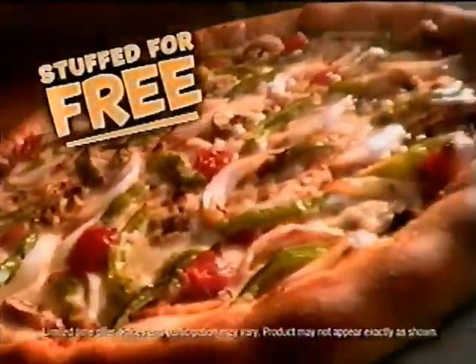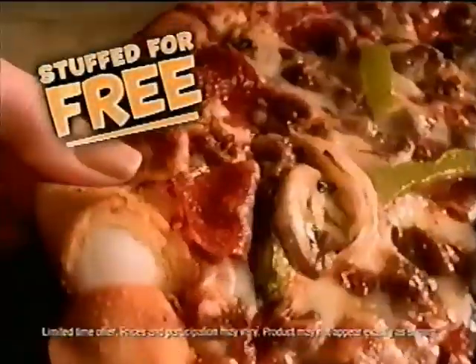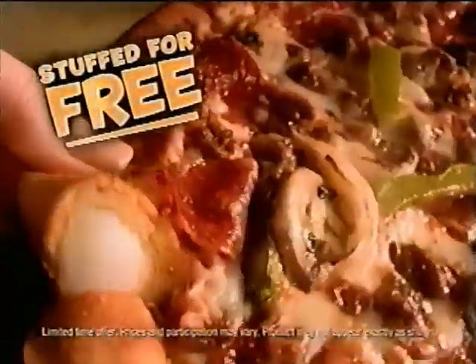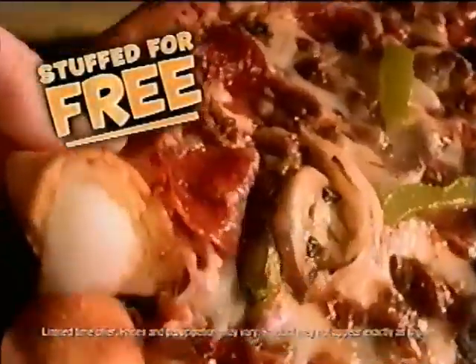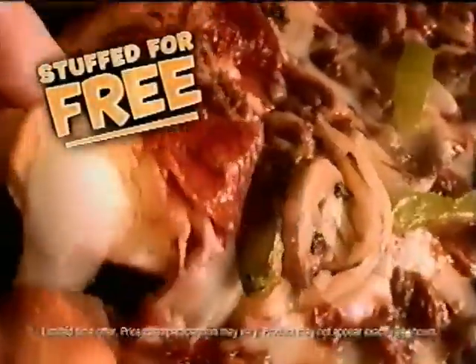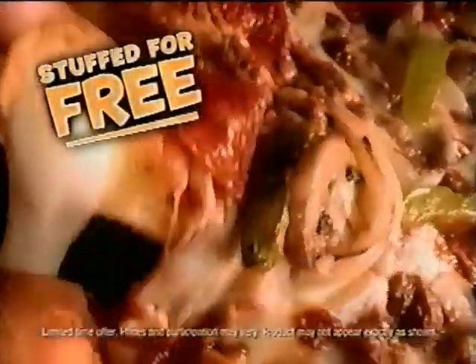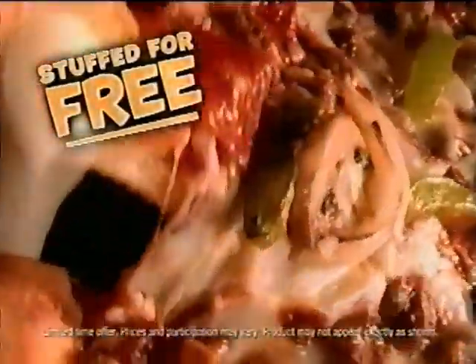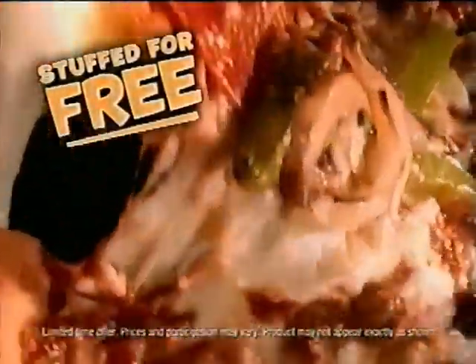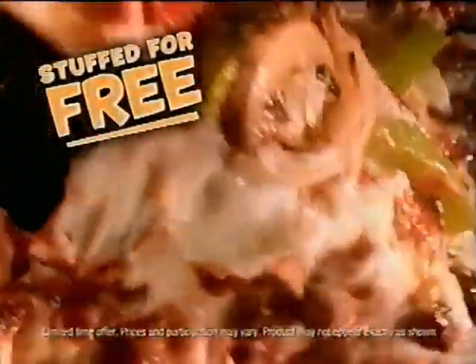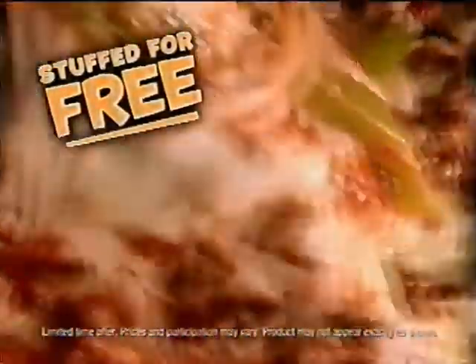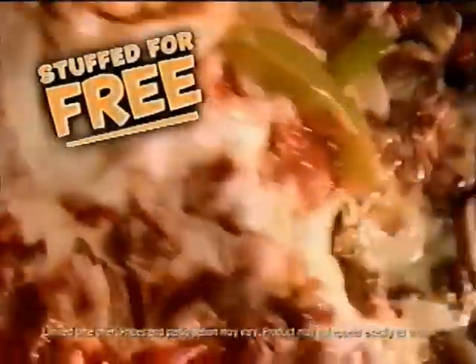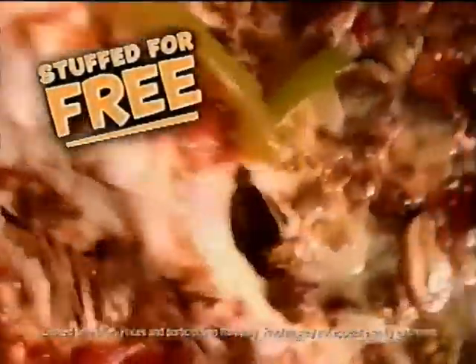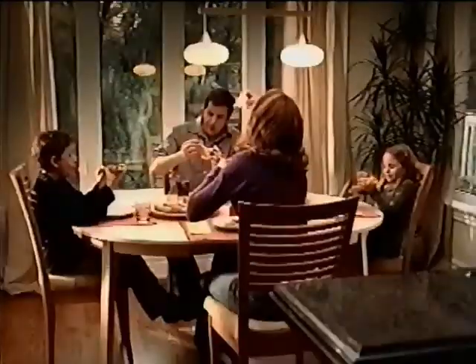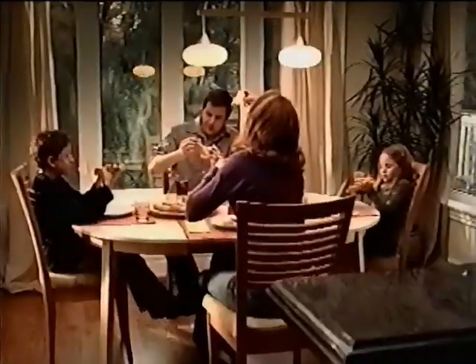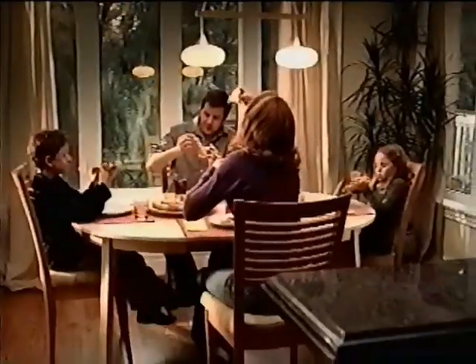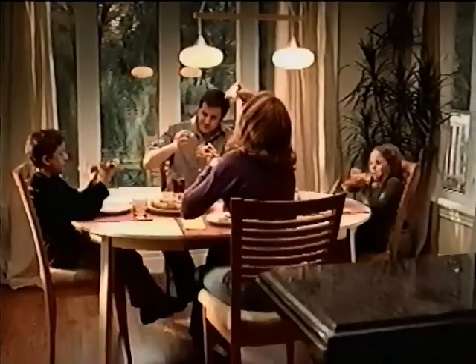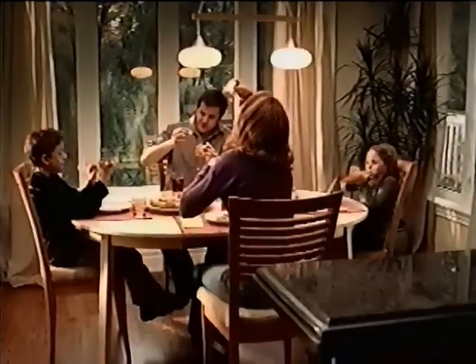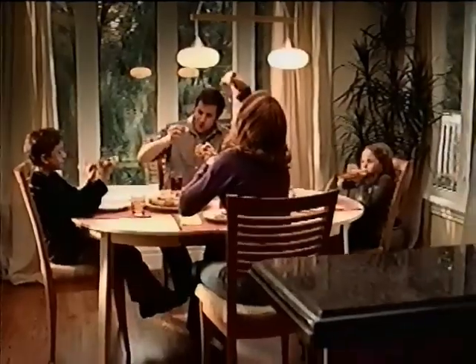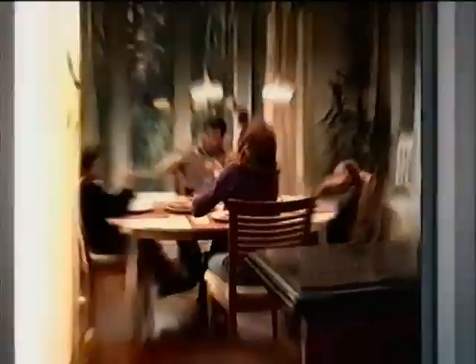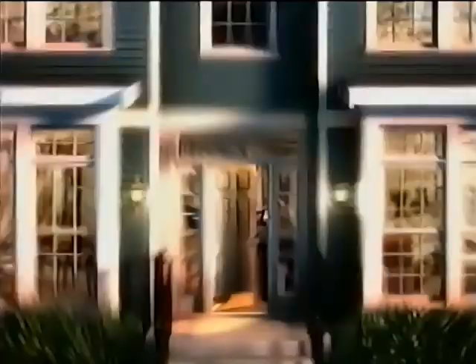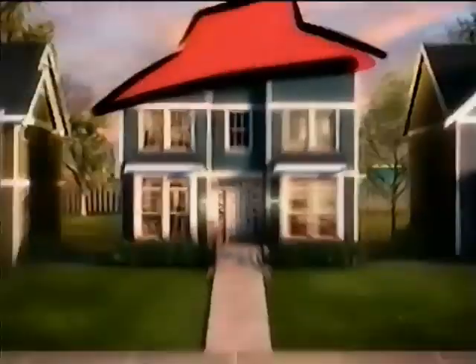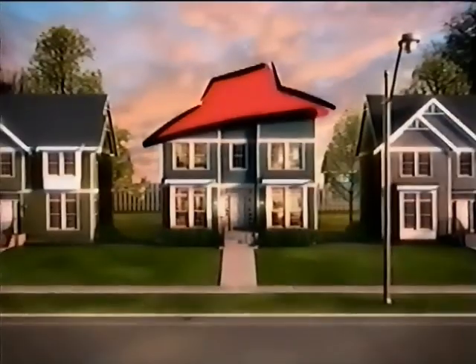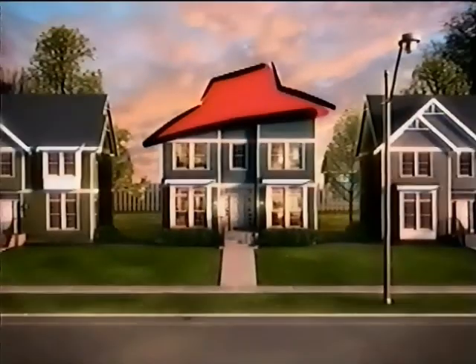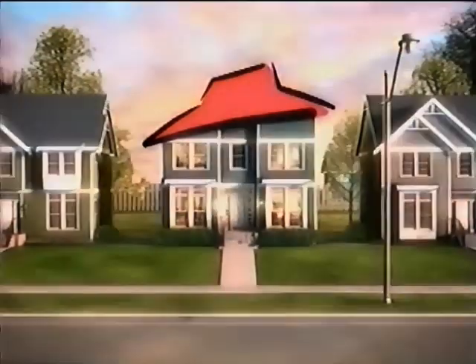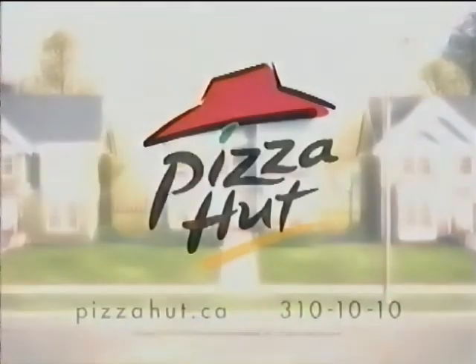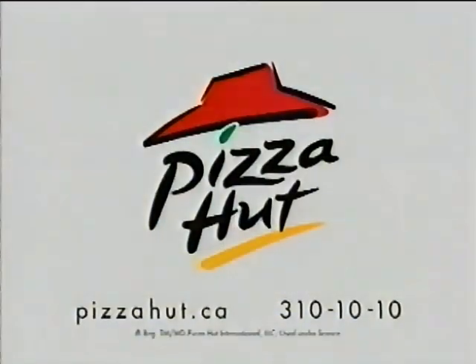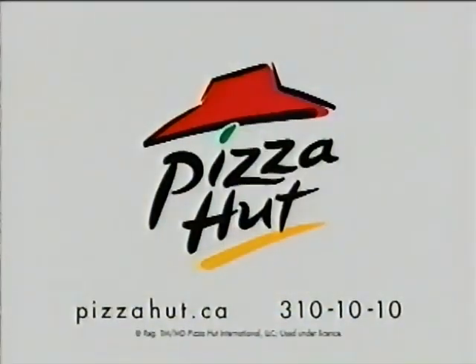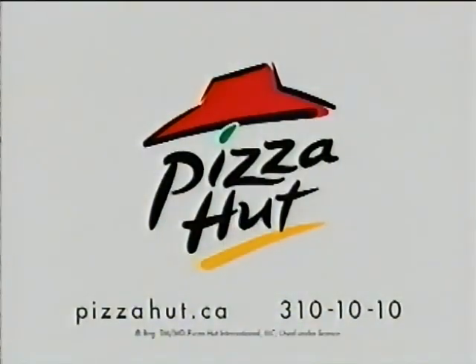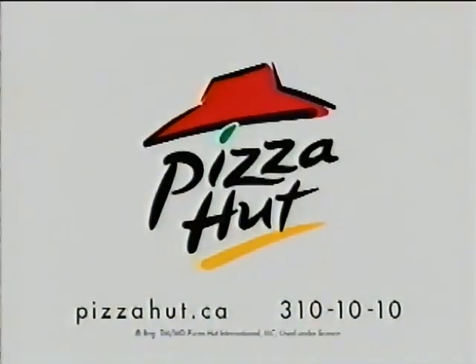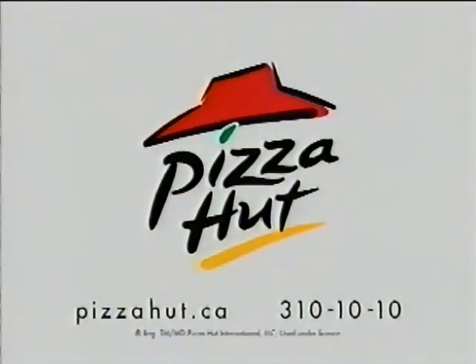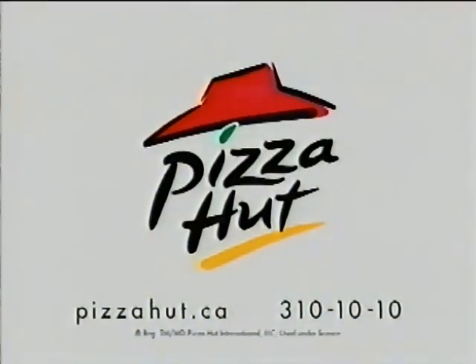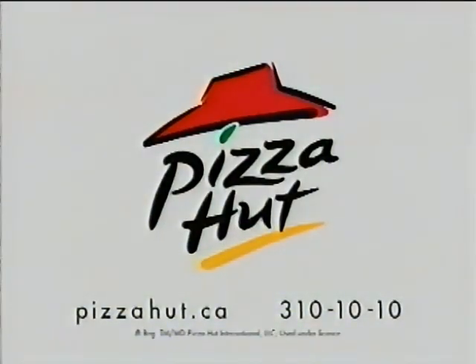Great crust, great pizza. It's all in the hut. Pizza Hut. Order online today.